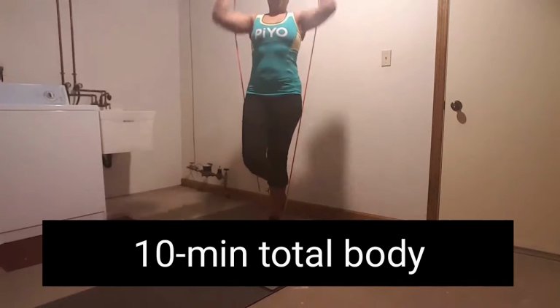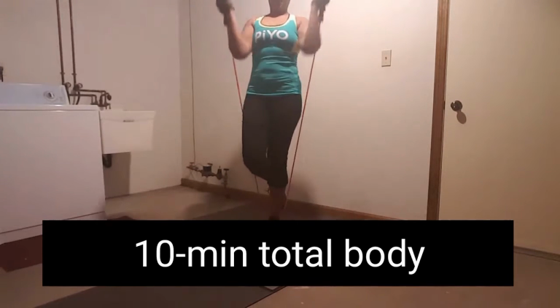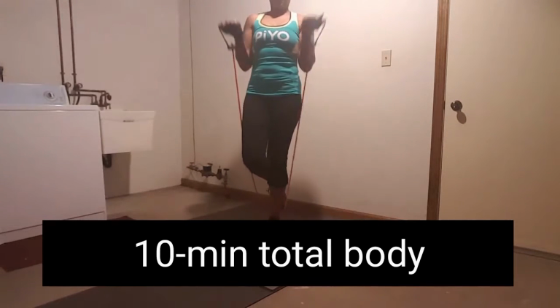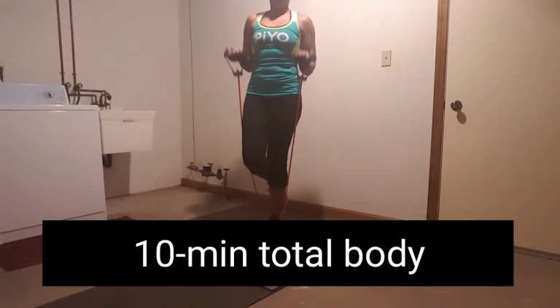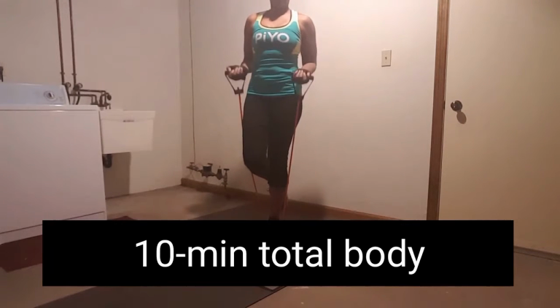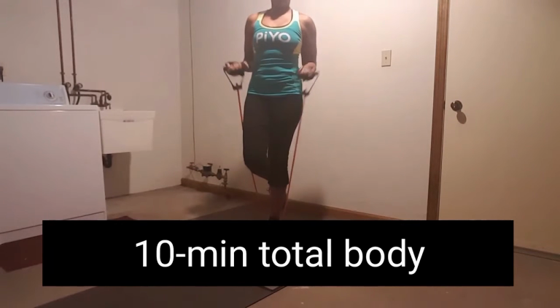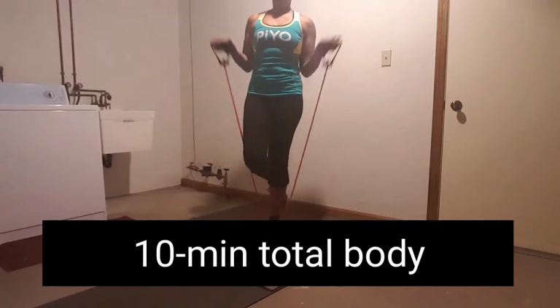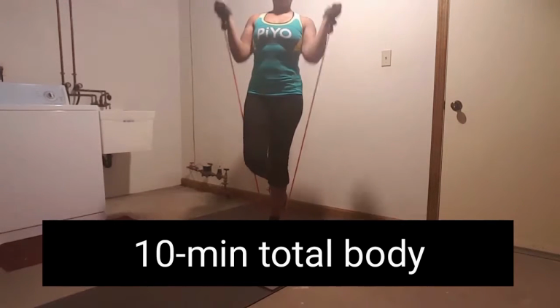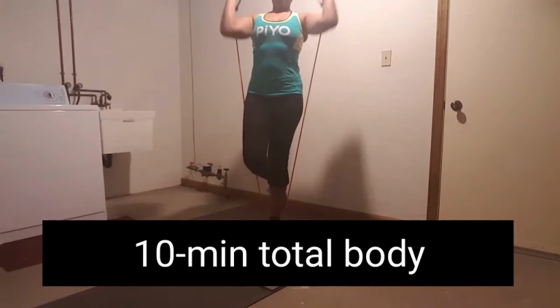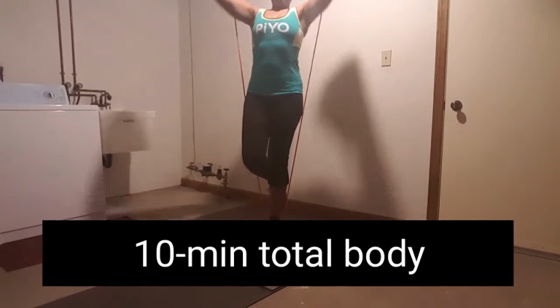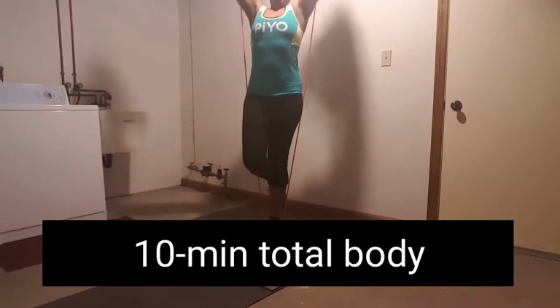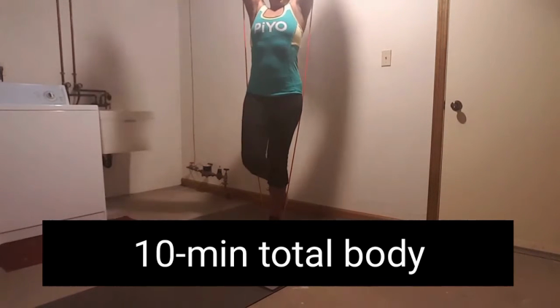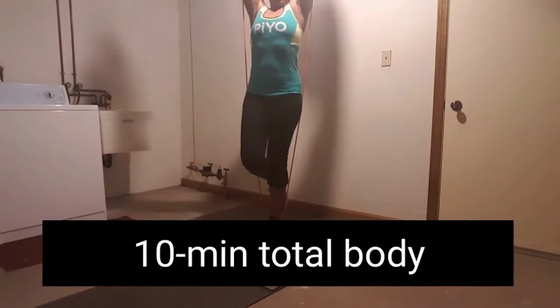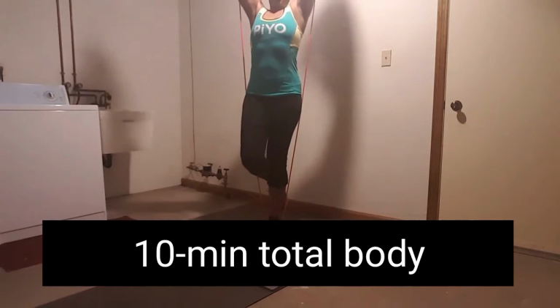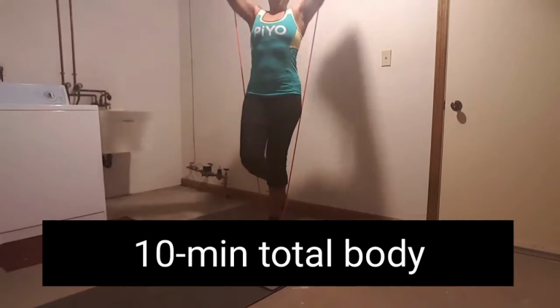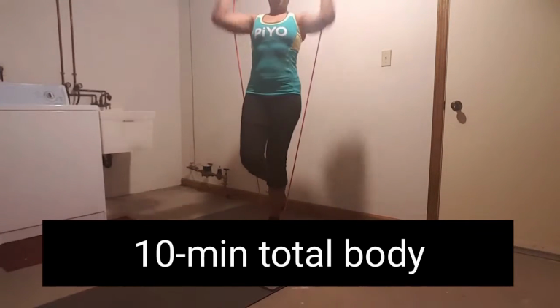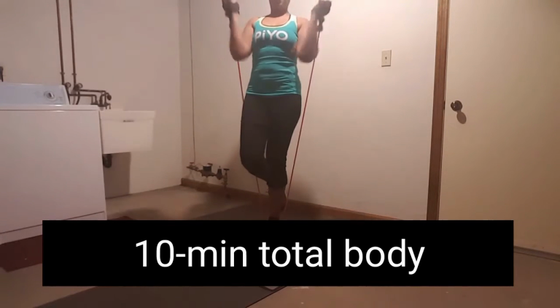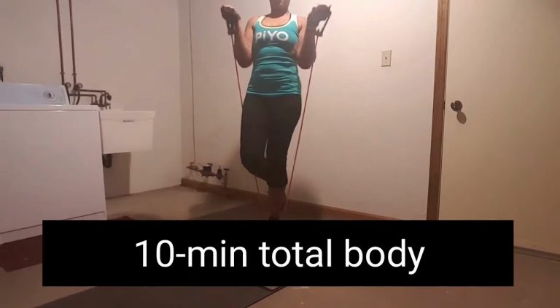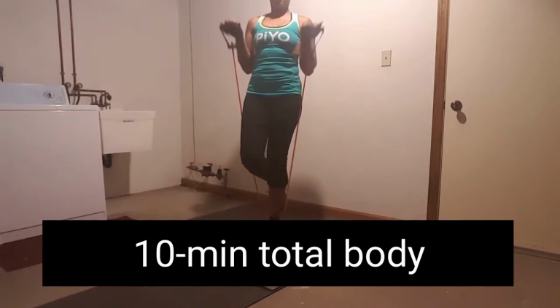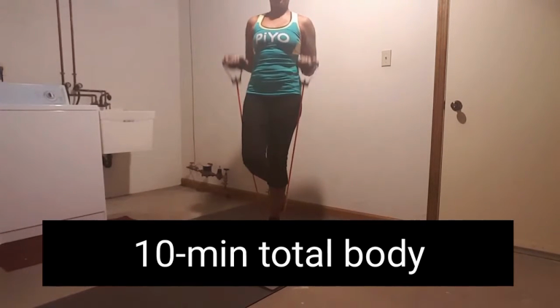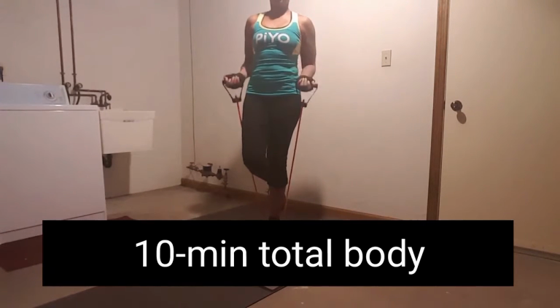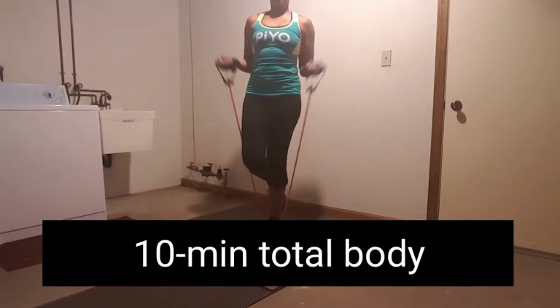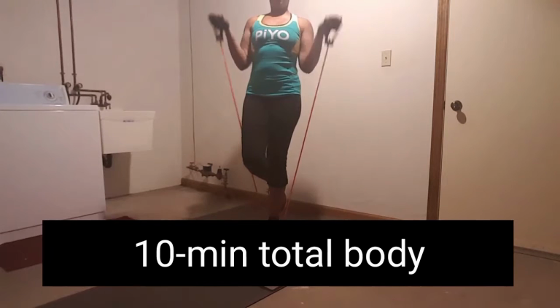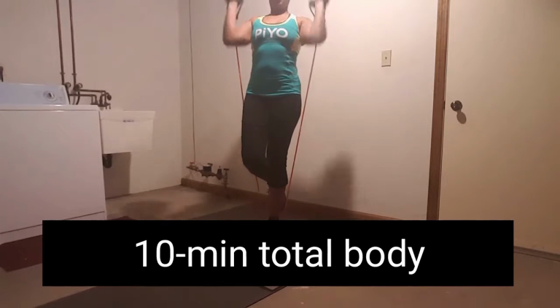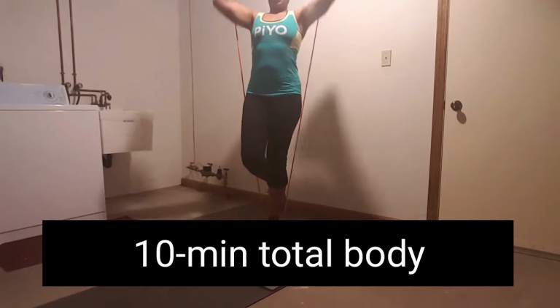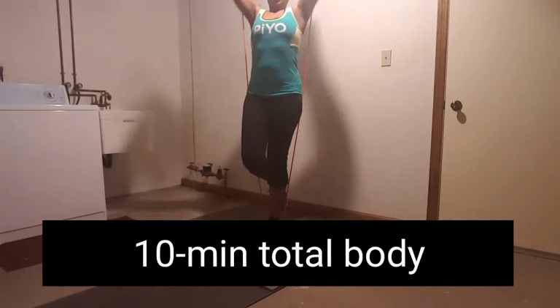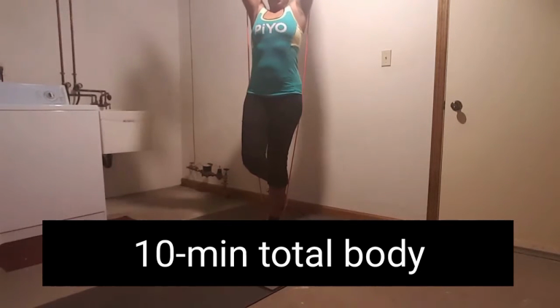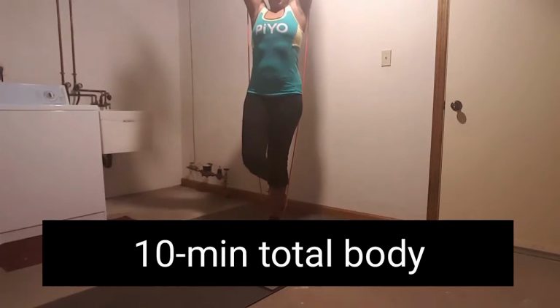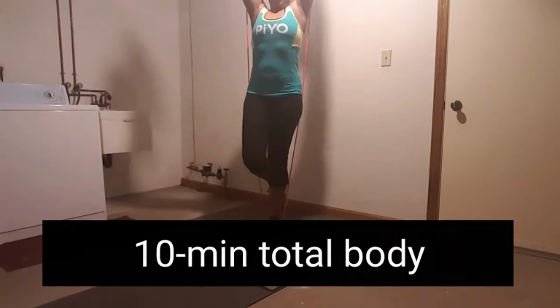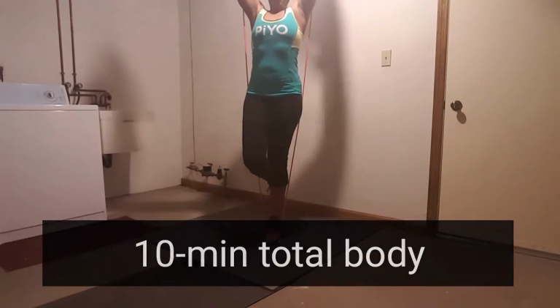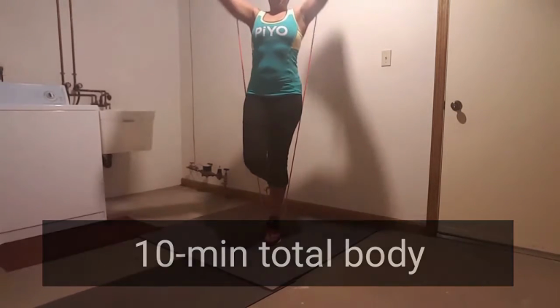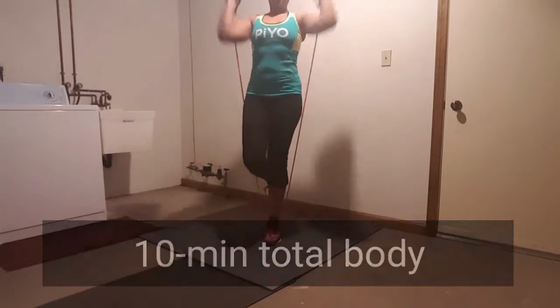And you've got nine more seconds. Working the core. Look at this foot — if you have to tap, tap the floor for once. Get your balance. That's okay.